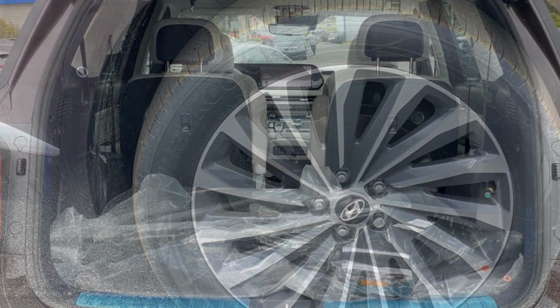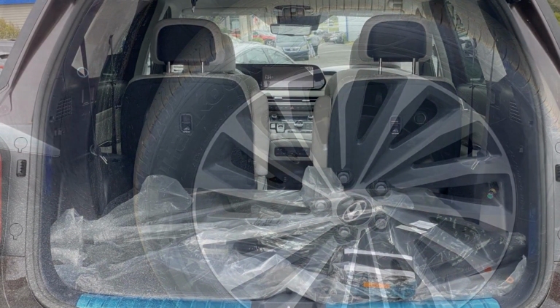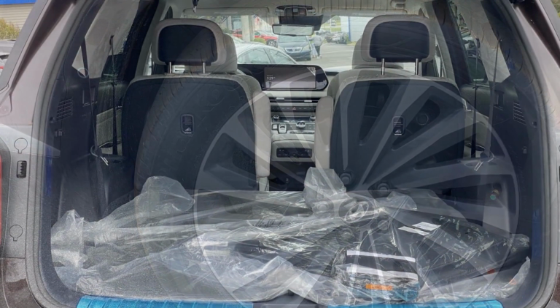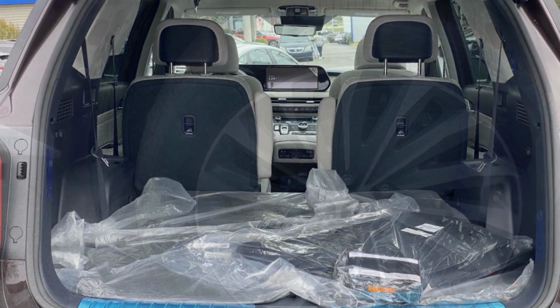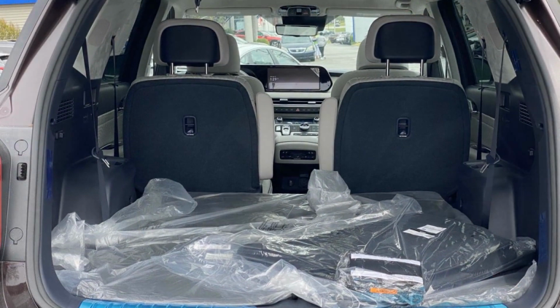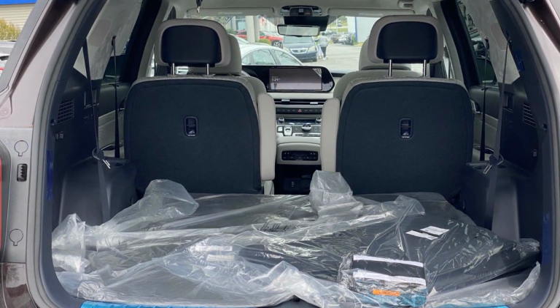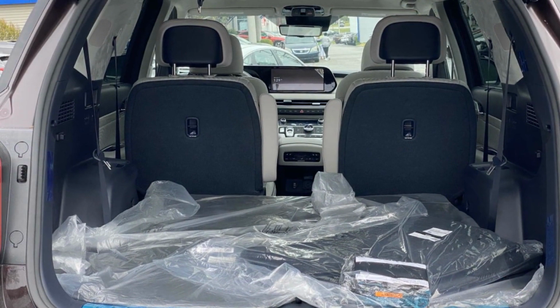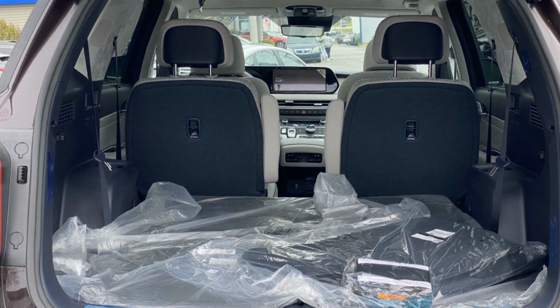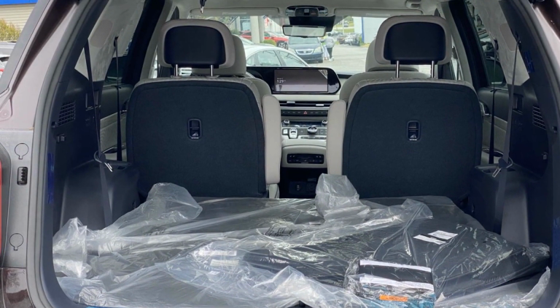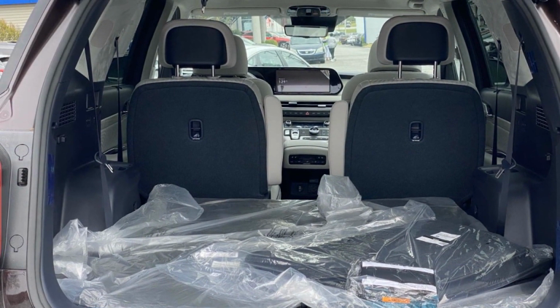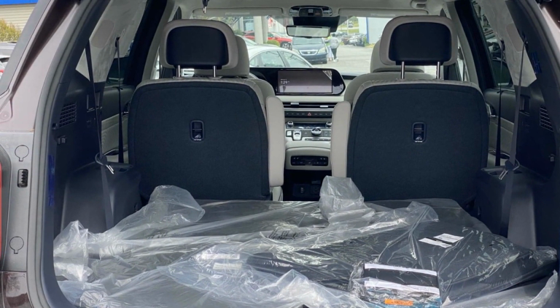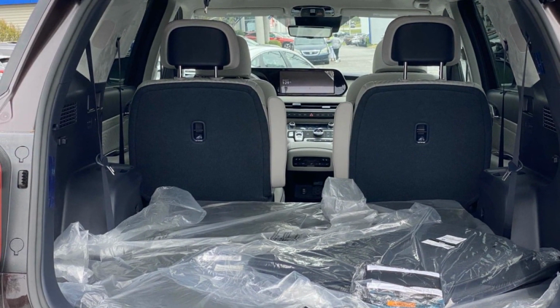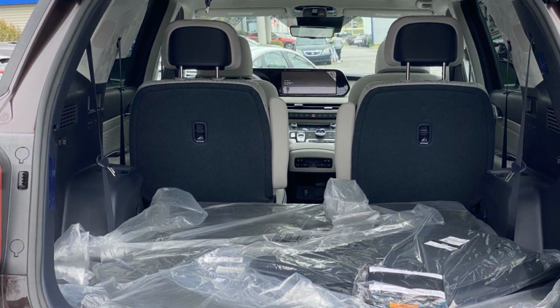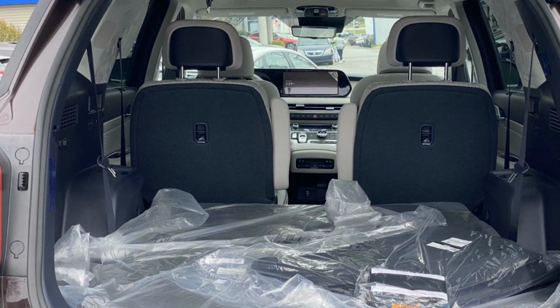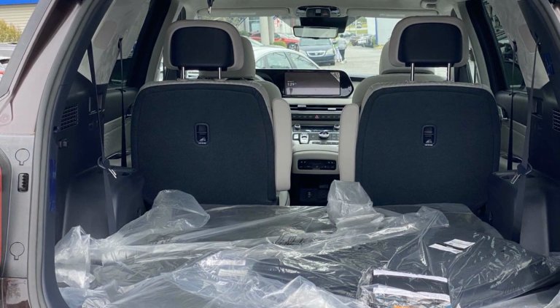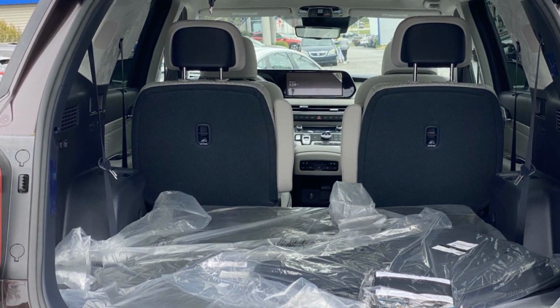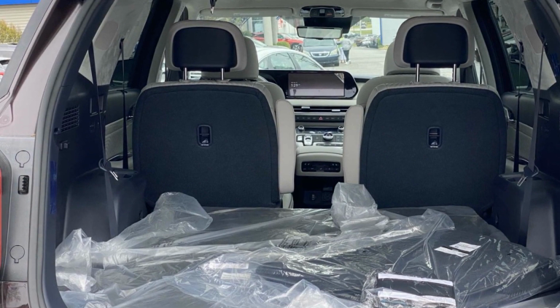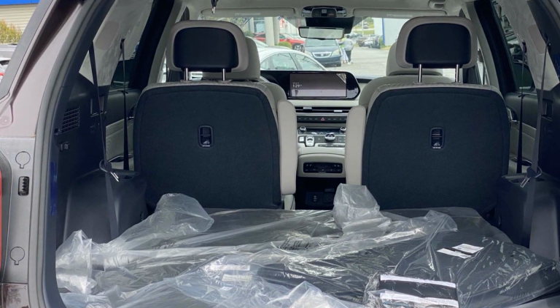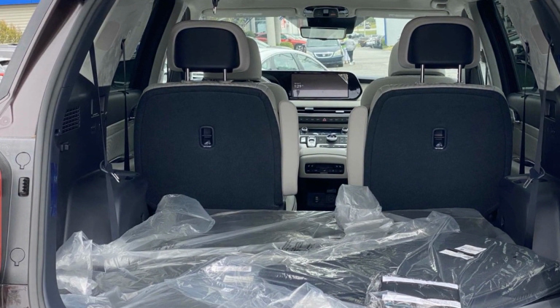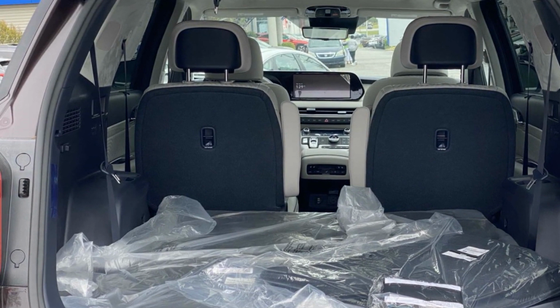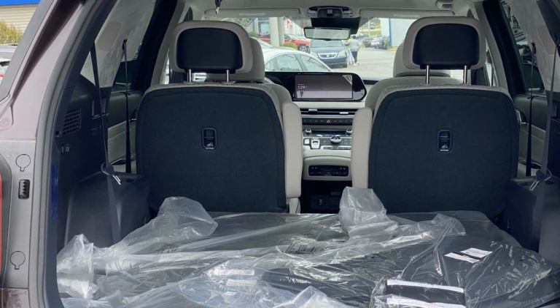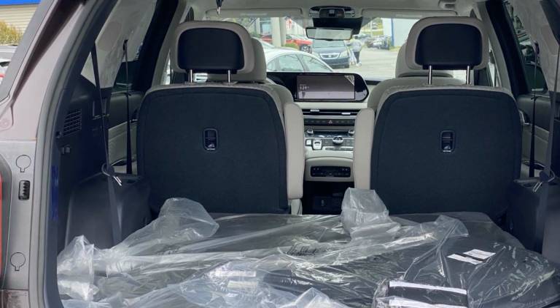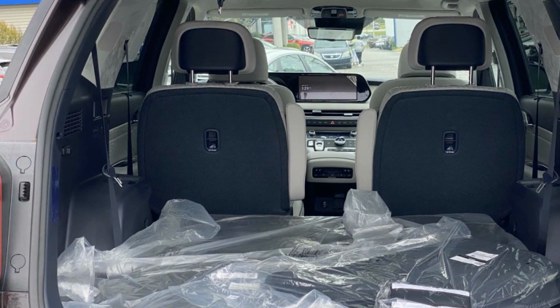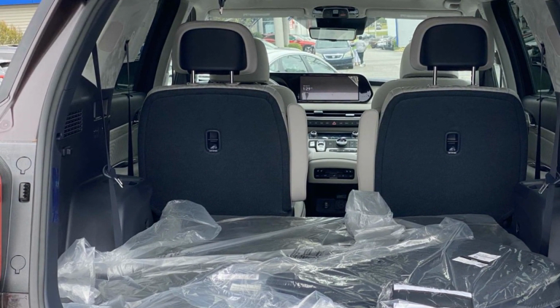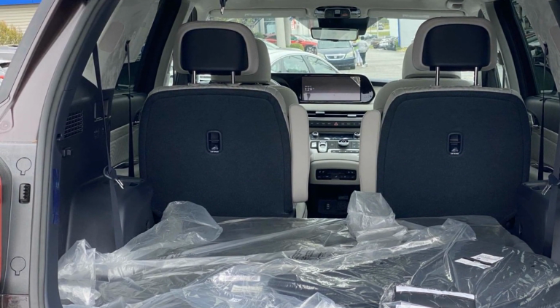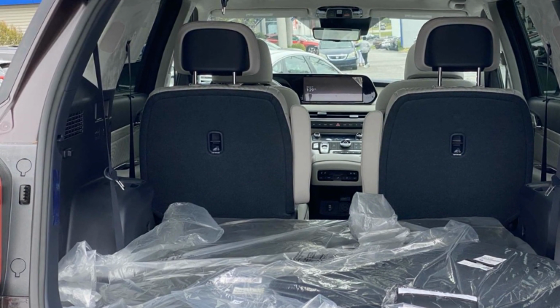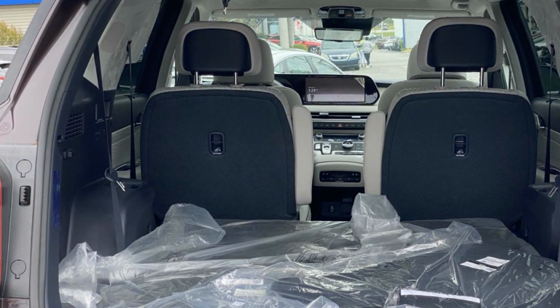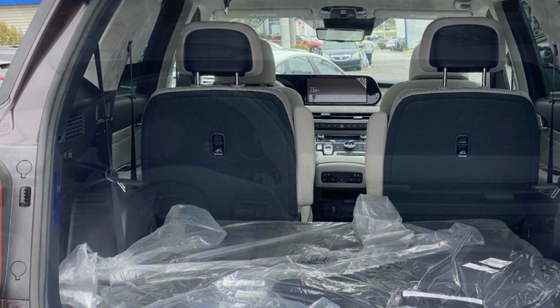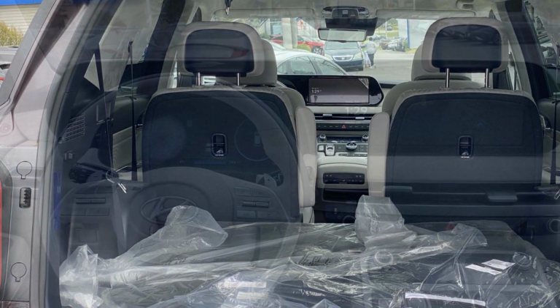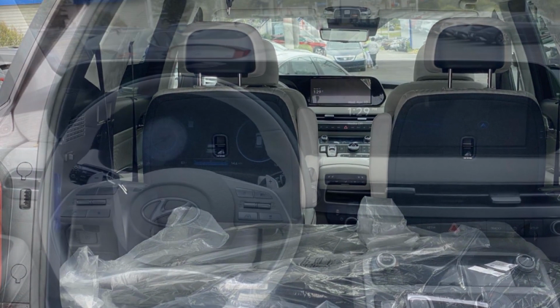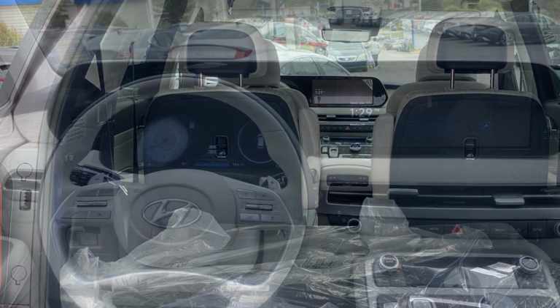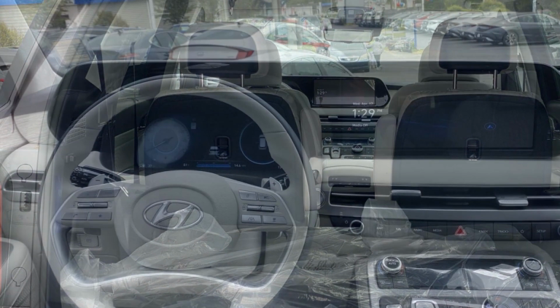Multi-zone air conditioning, blind spot monitor, all-wheel drive, parking aid sensor, seat massage.